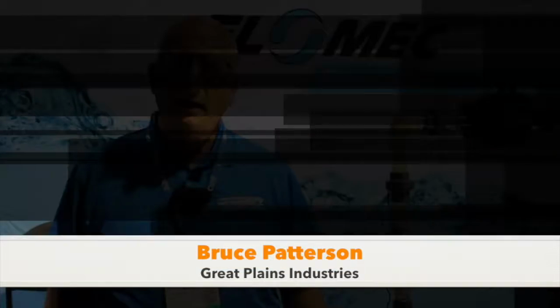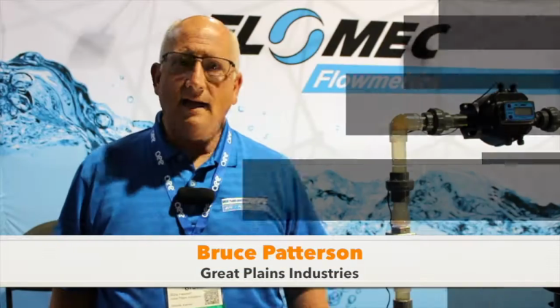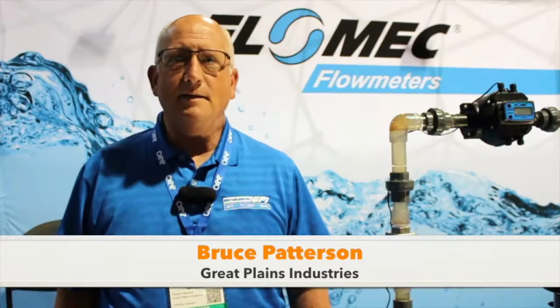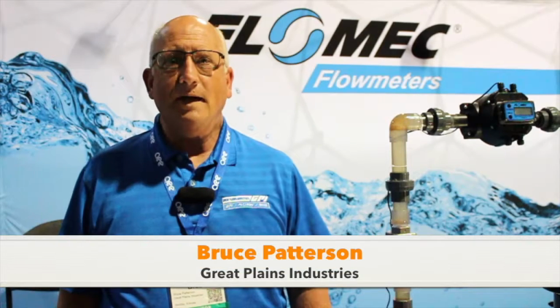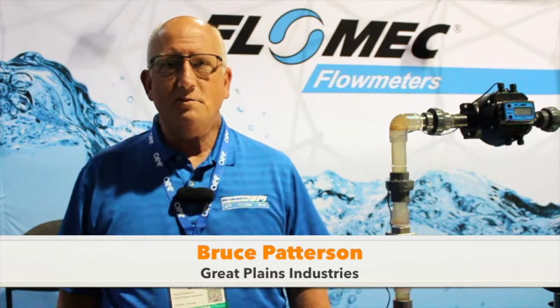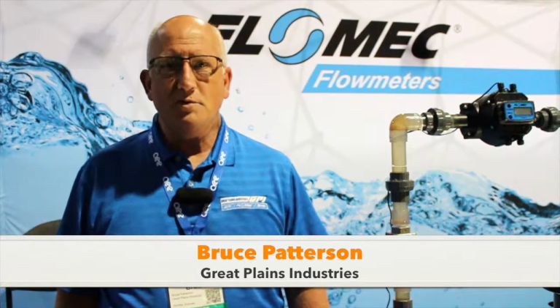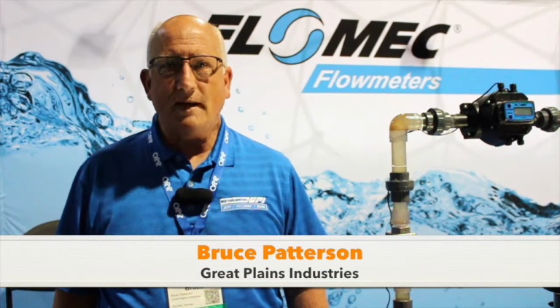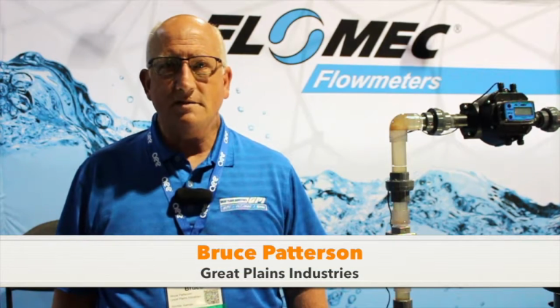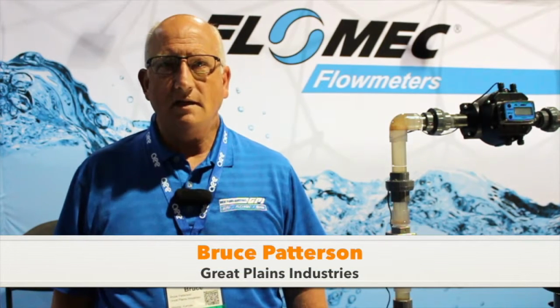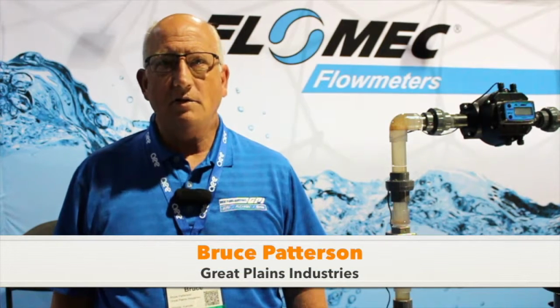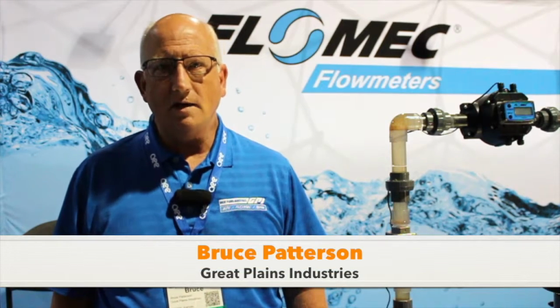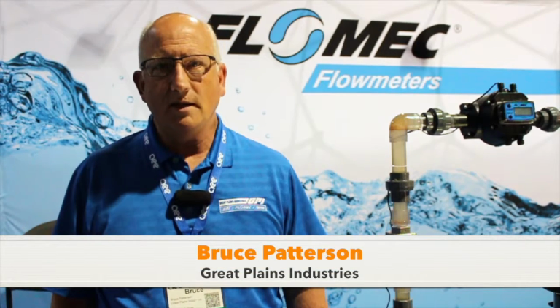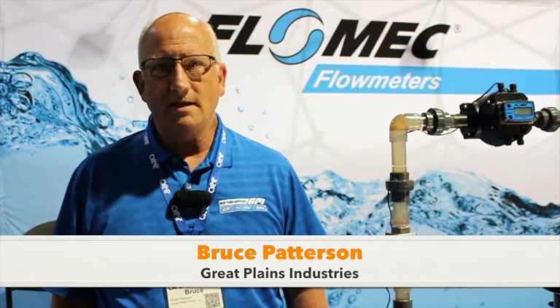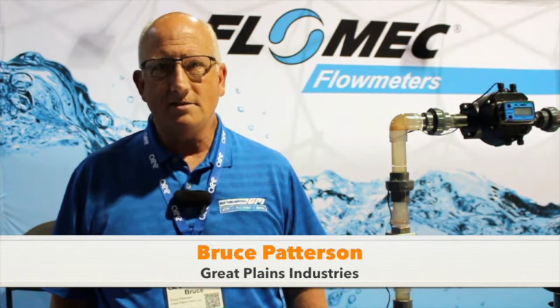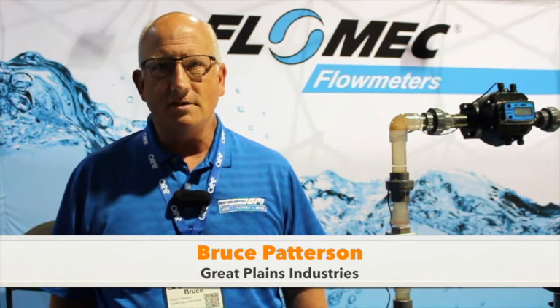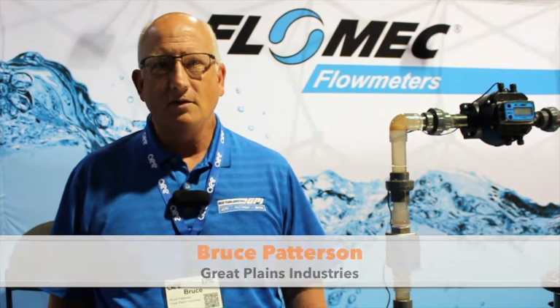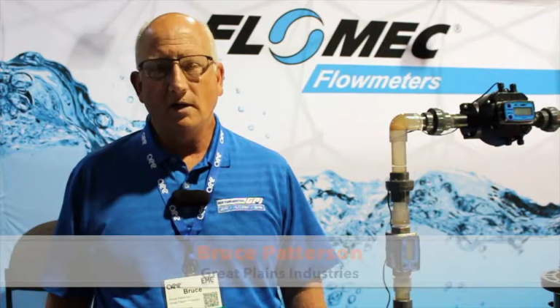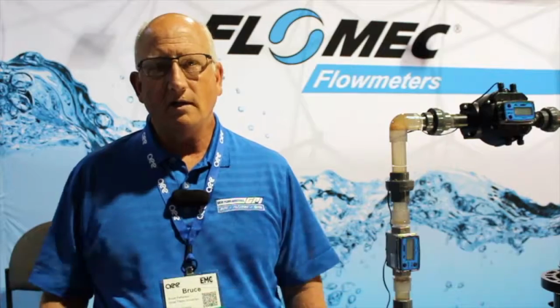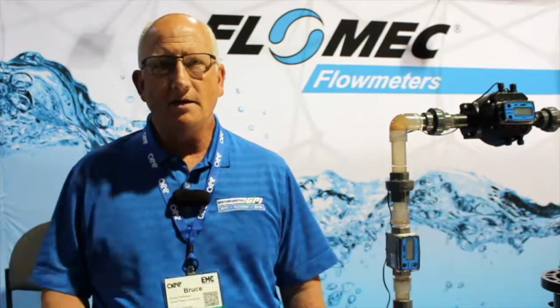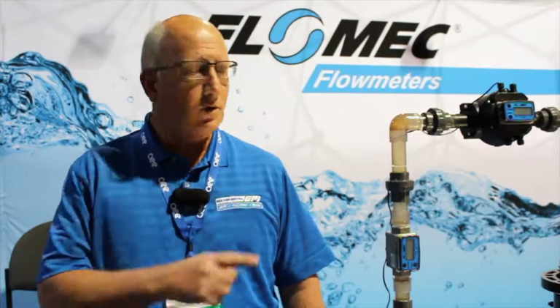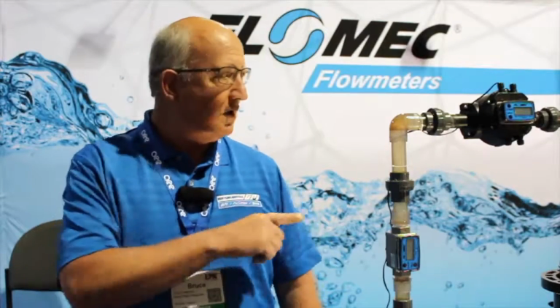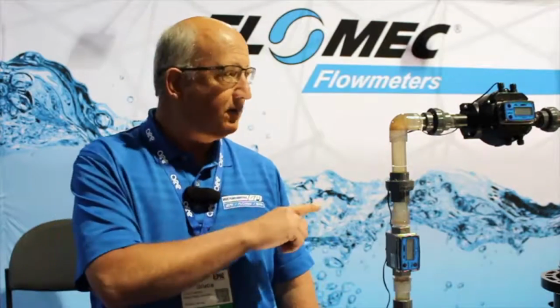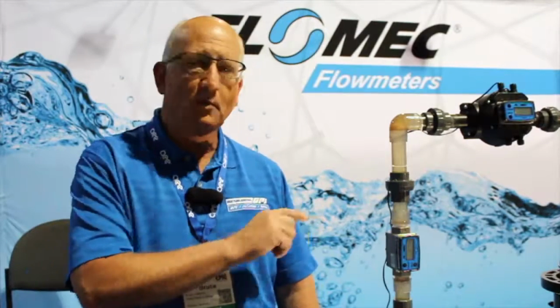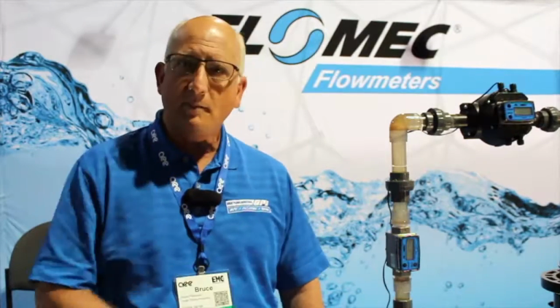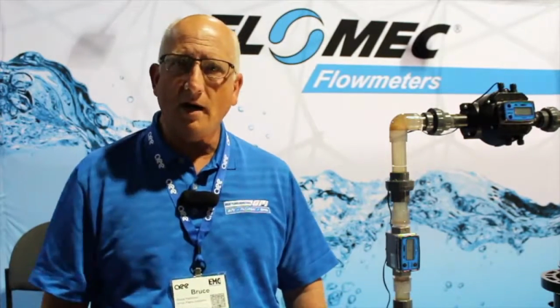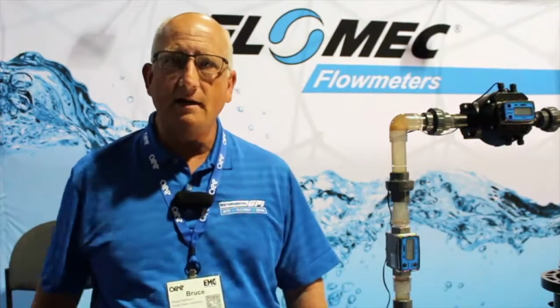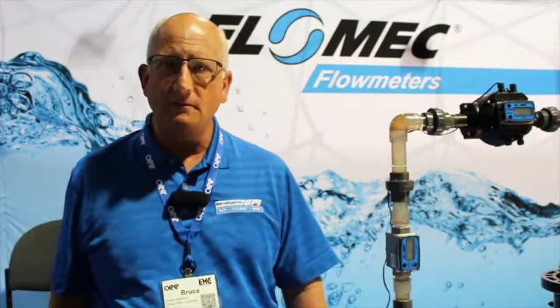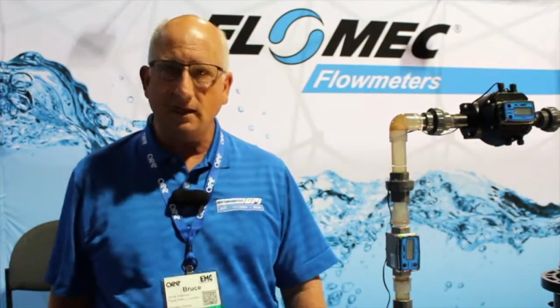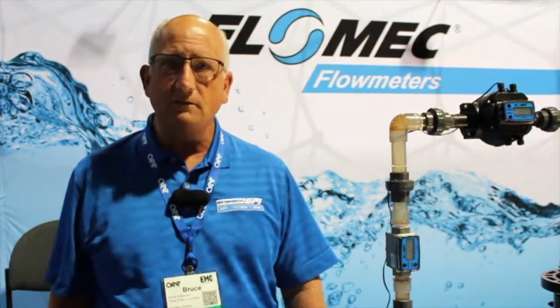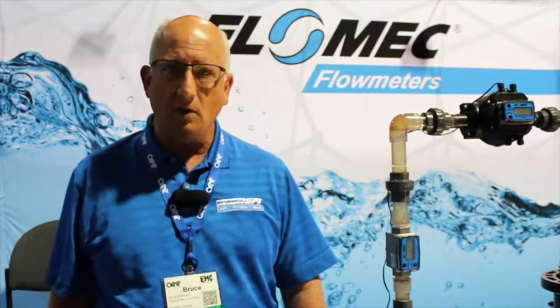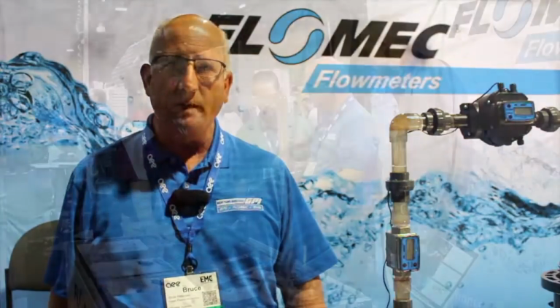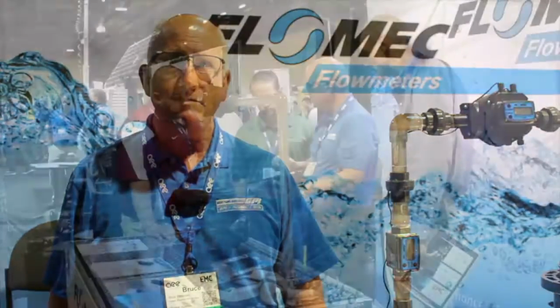Hi, my name is Bruce Patterson. I'm with Great Plains Industries. We're here today showing our FlowMec brand of liquid flow meters.